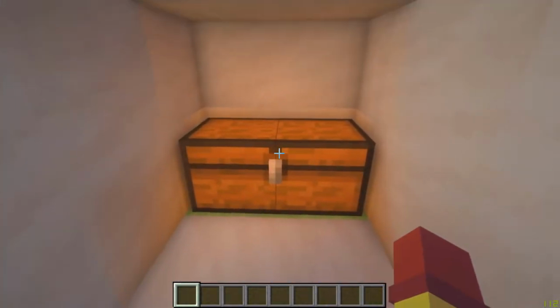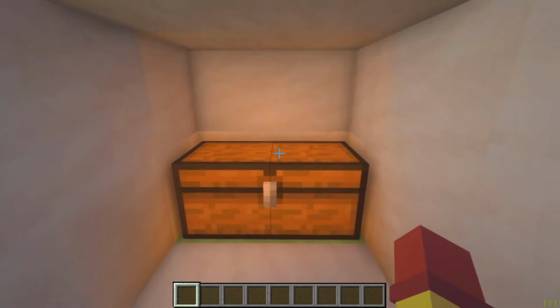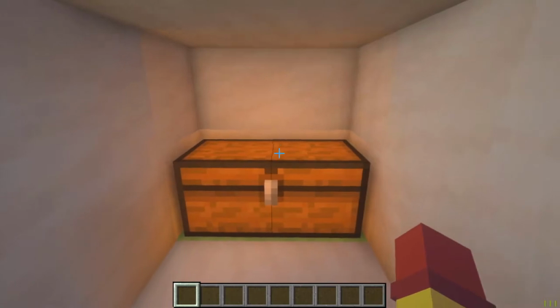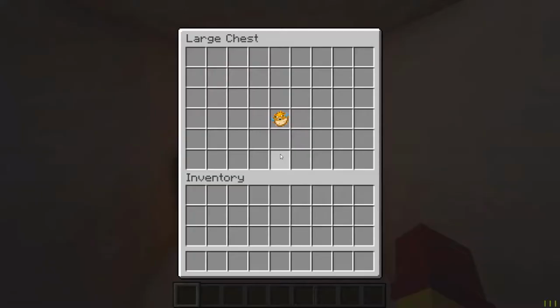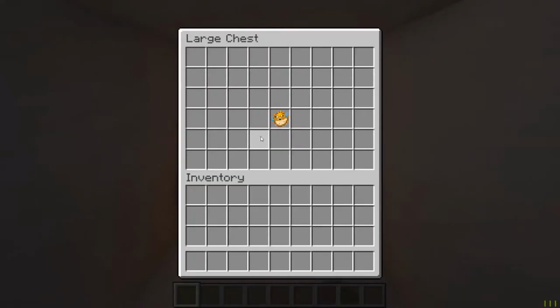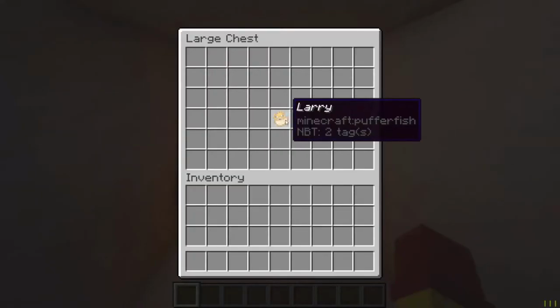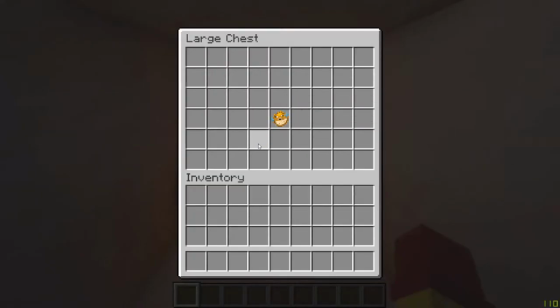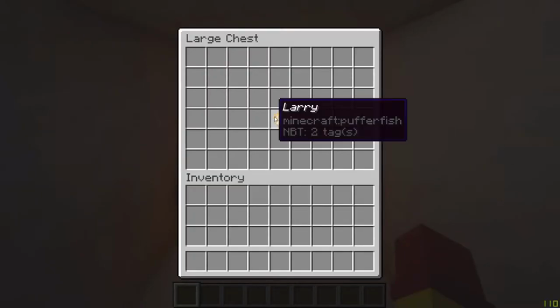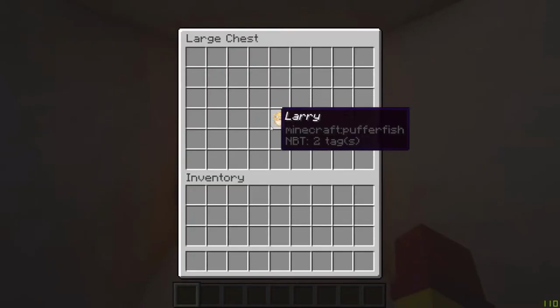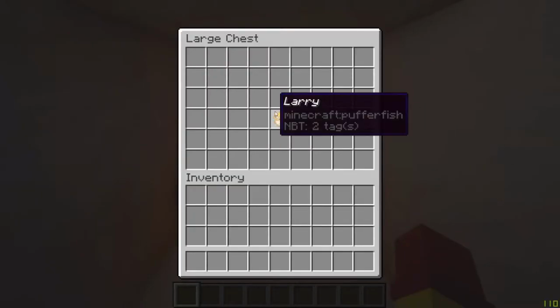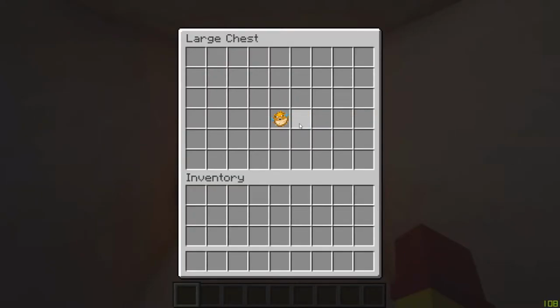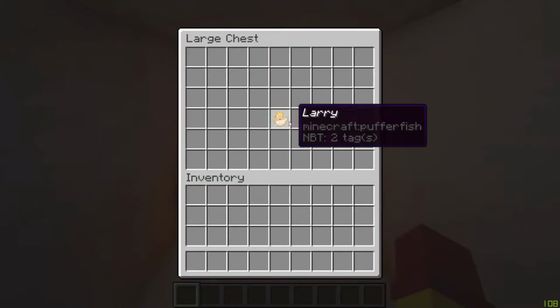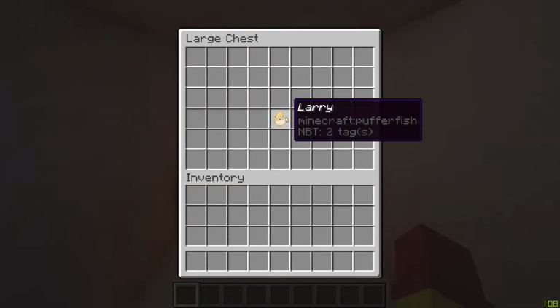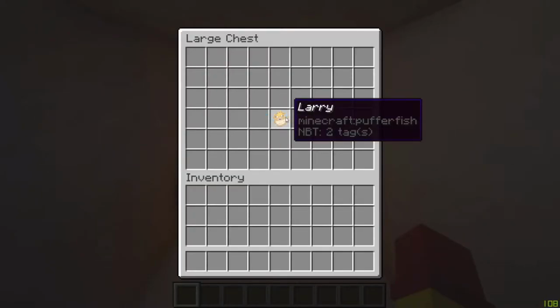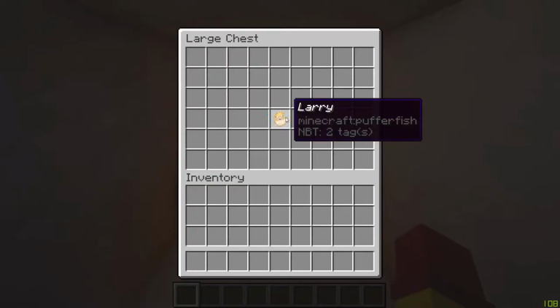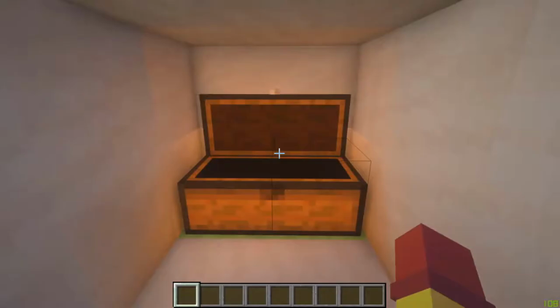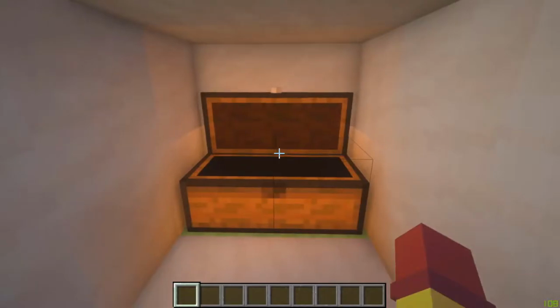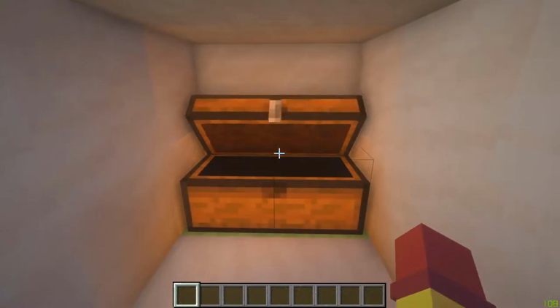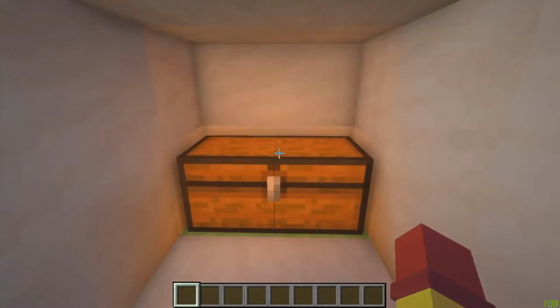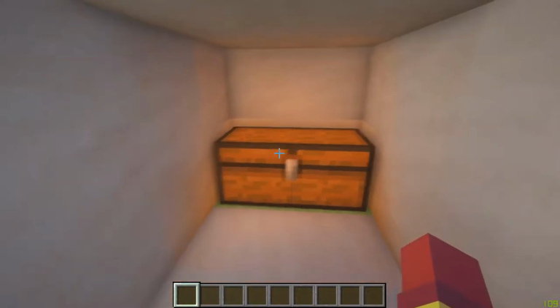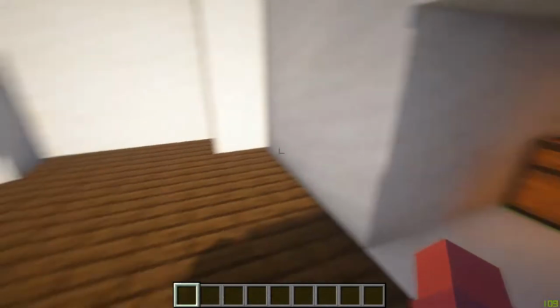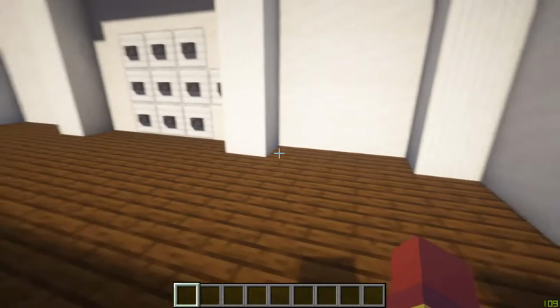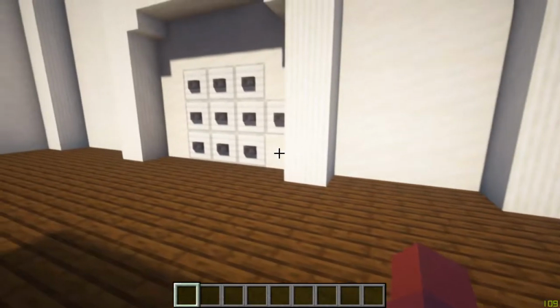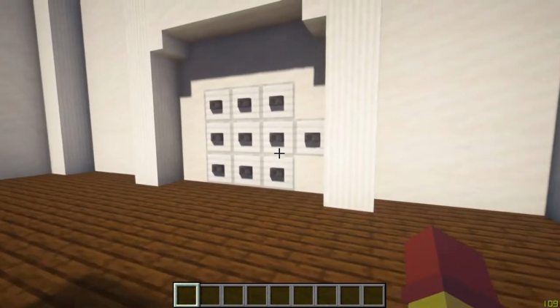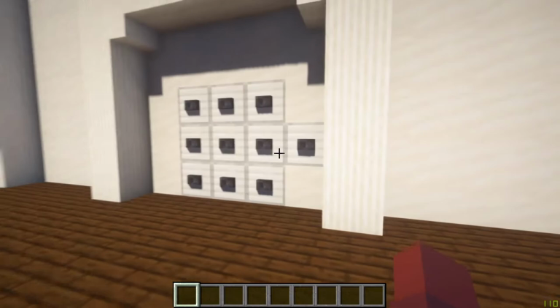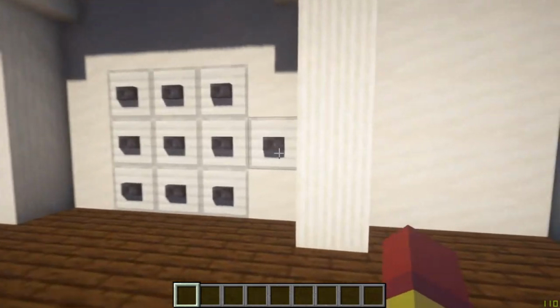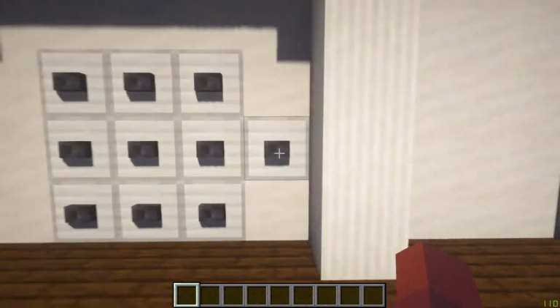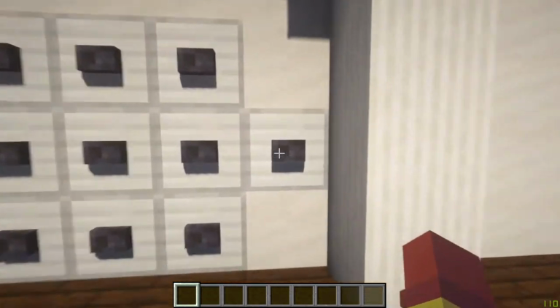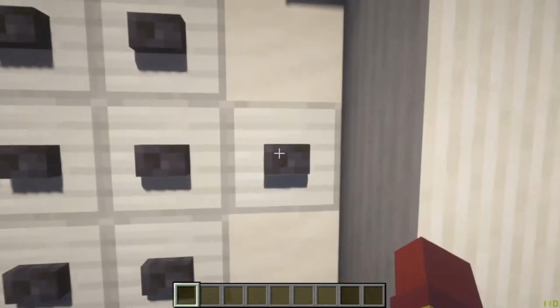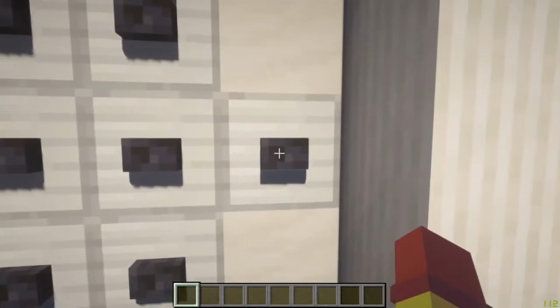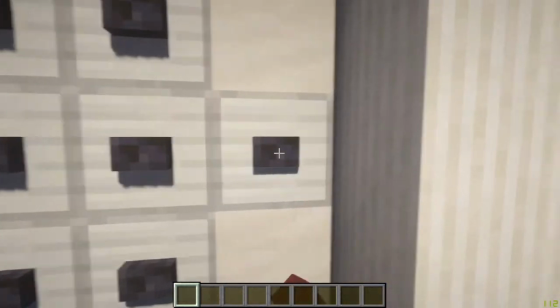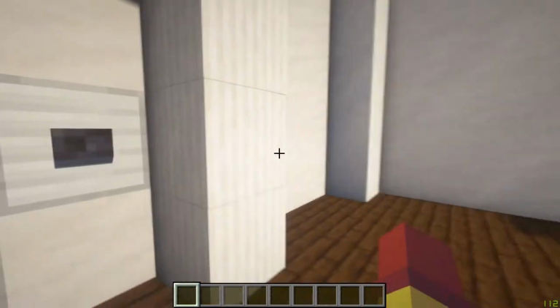Inside this room I've put a chest where you can store stuff. Now, to reset the lock, just click this button to the right.